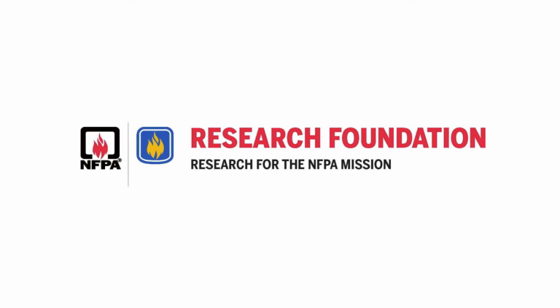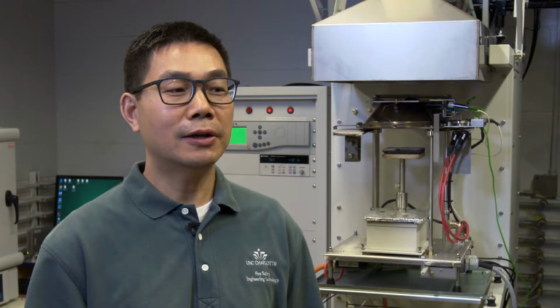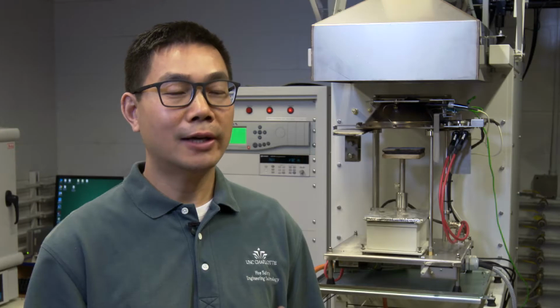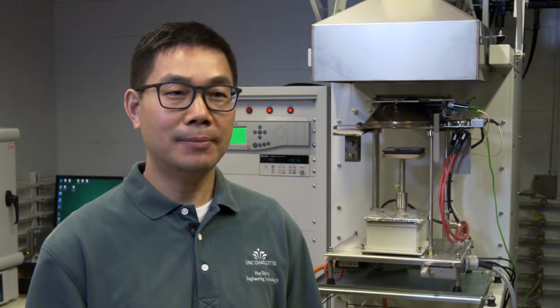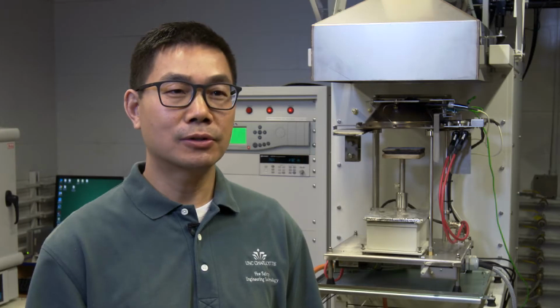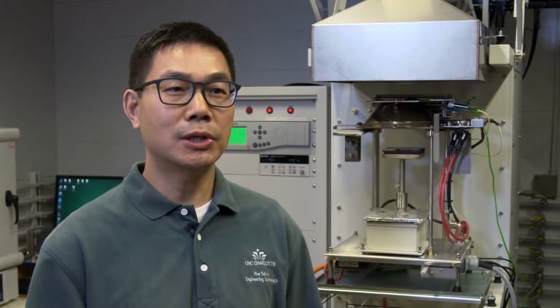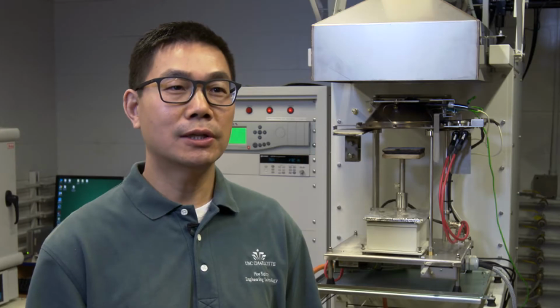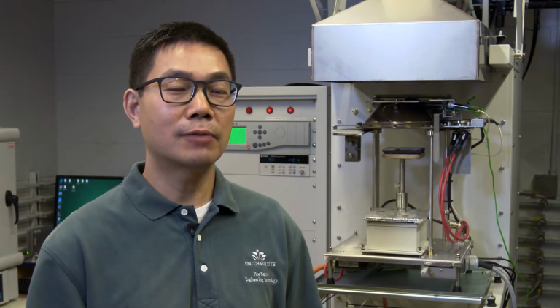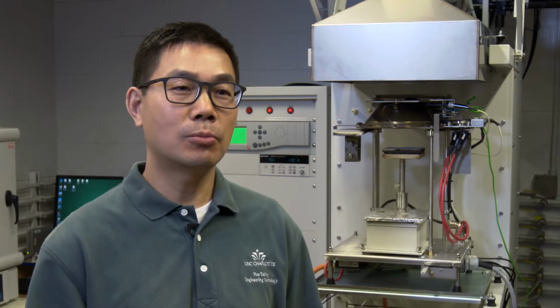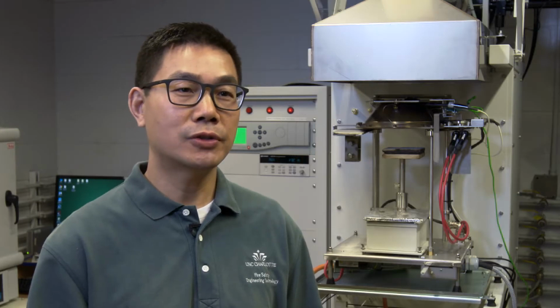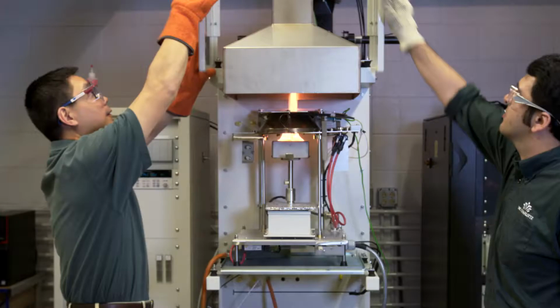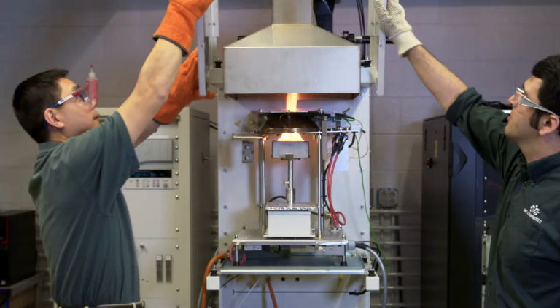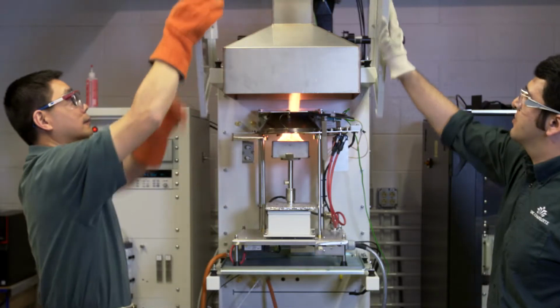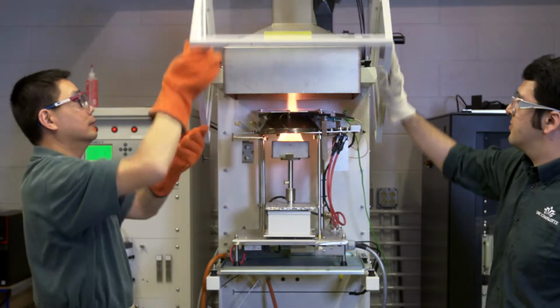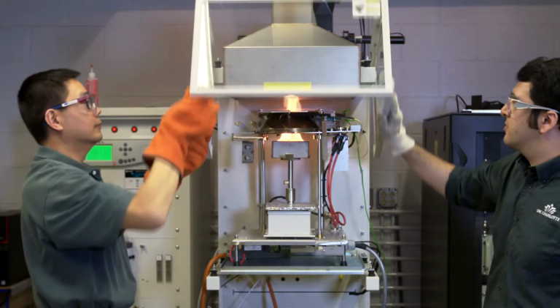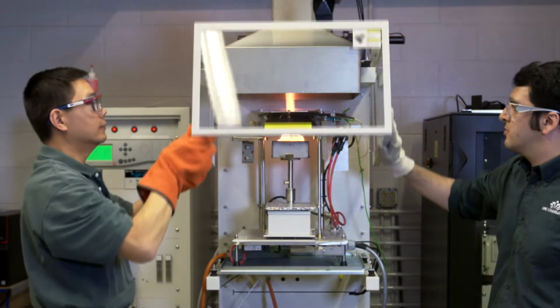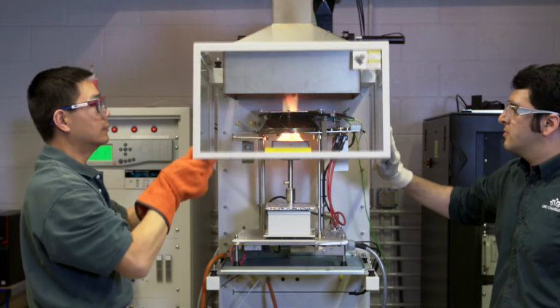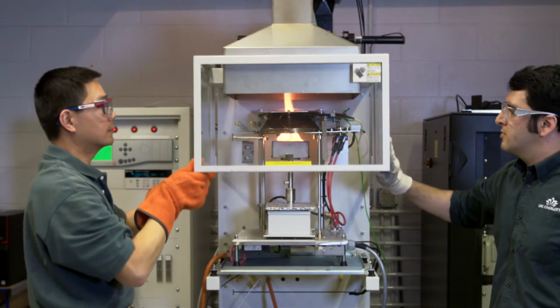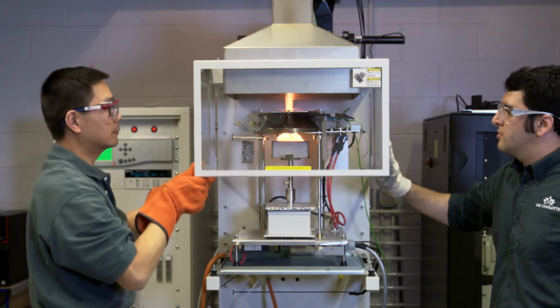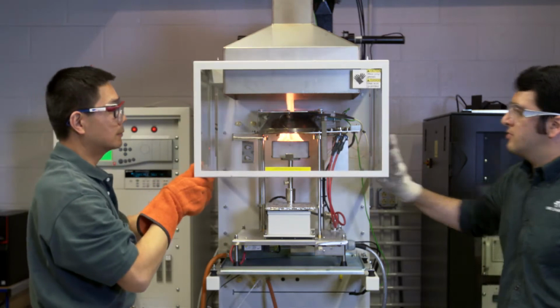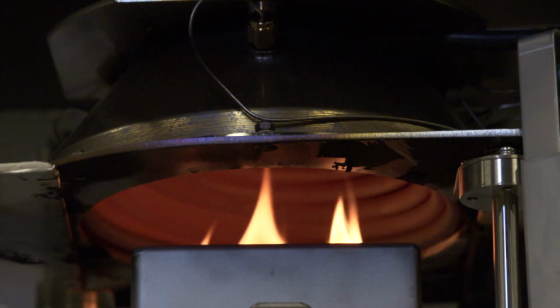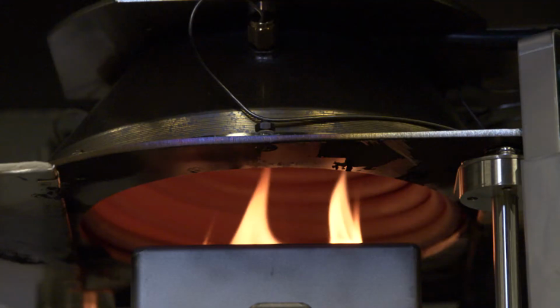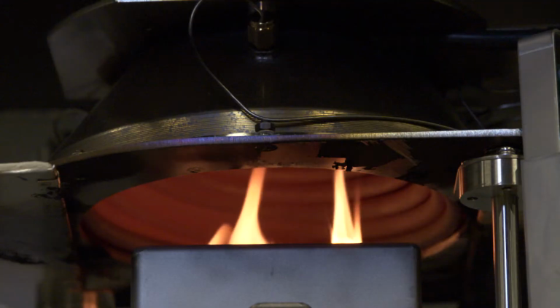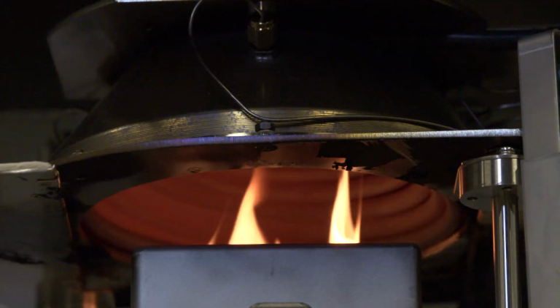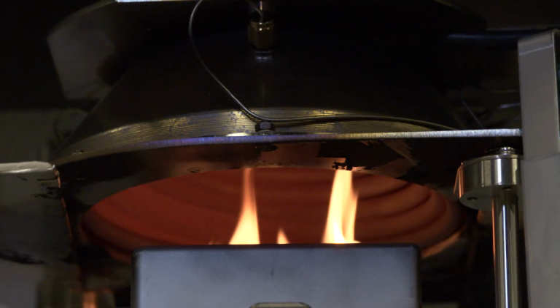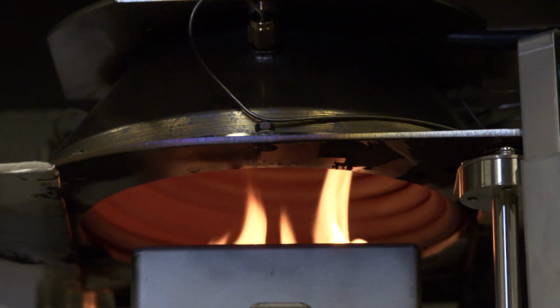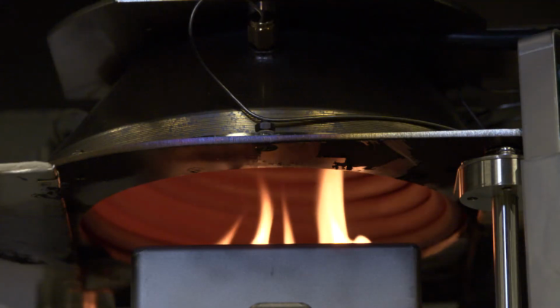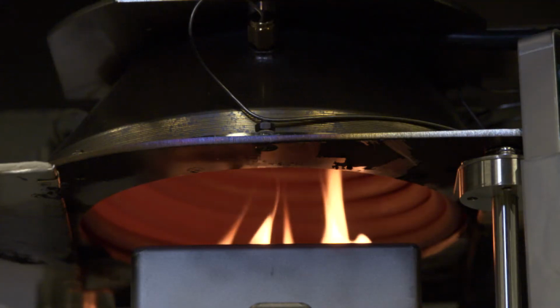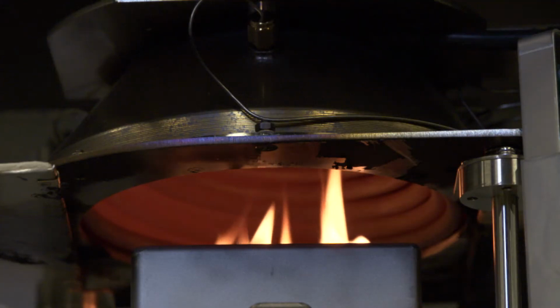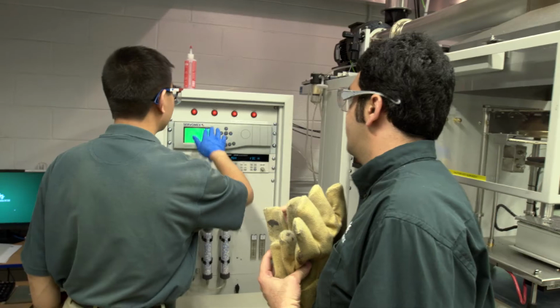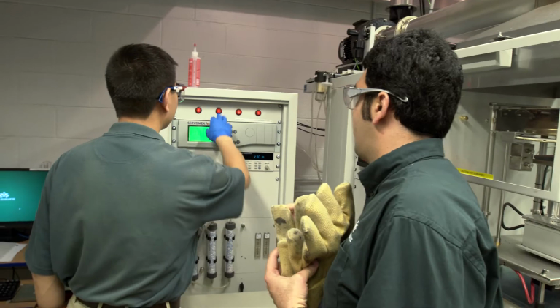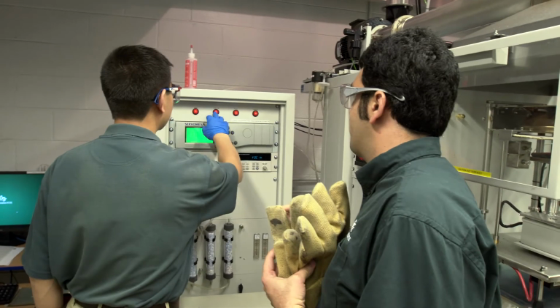On campus, we did some small-scale tests — the thermal properties tests and combustion properties tests.